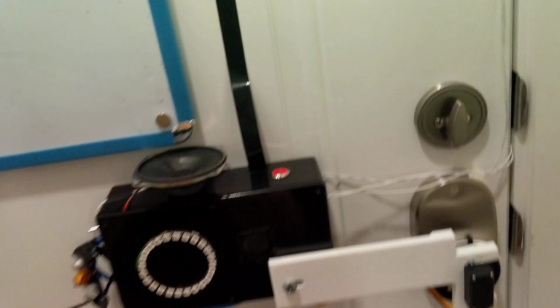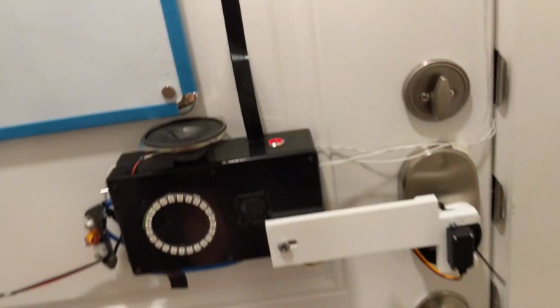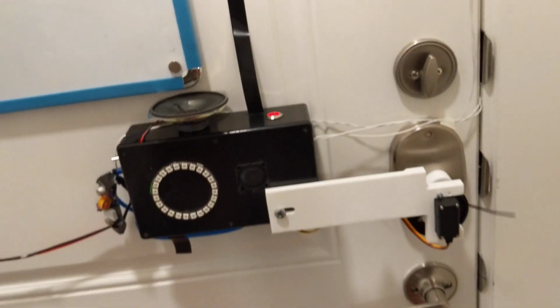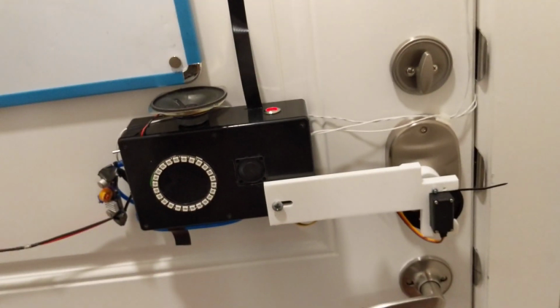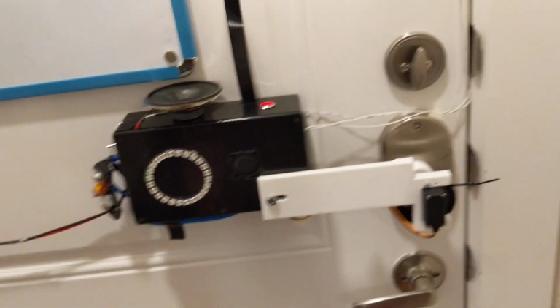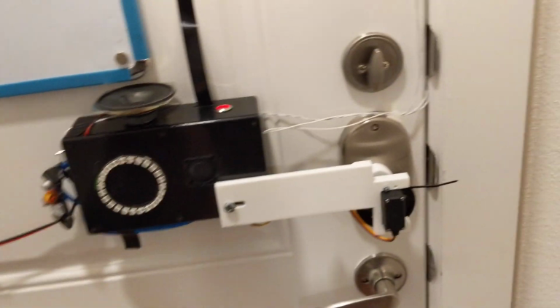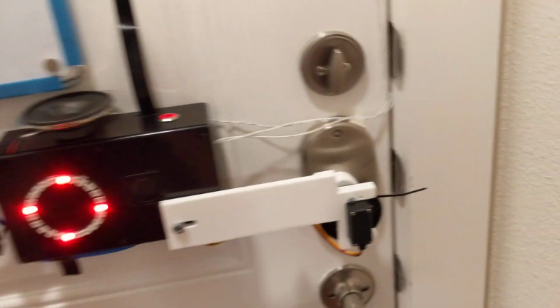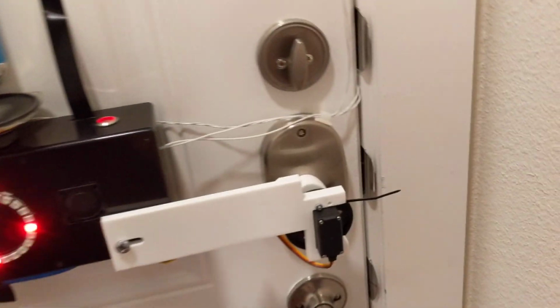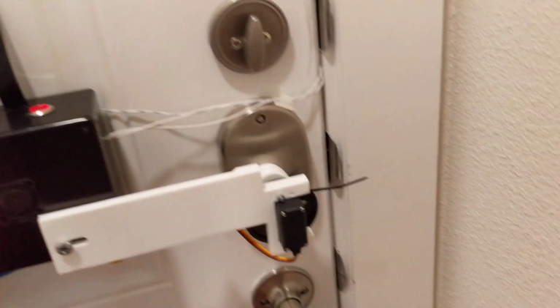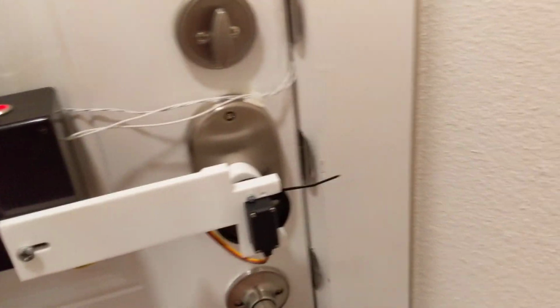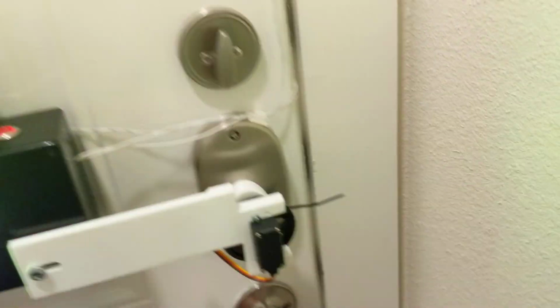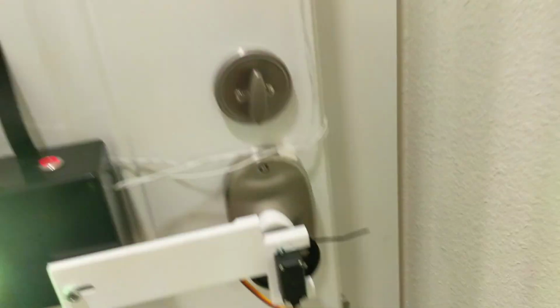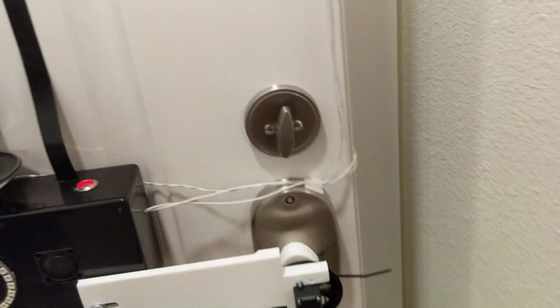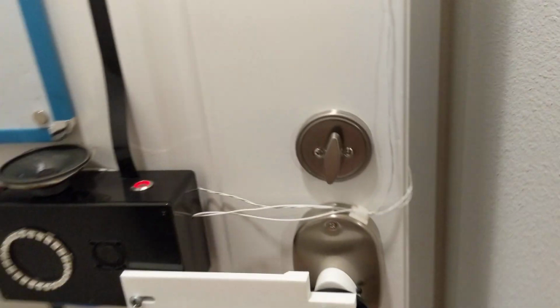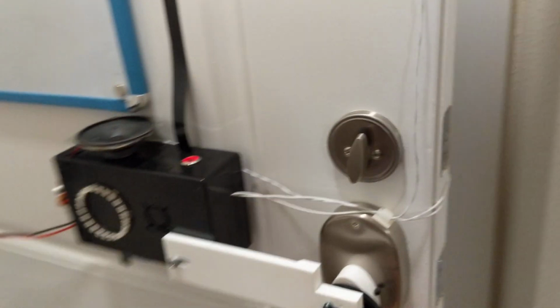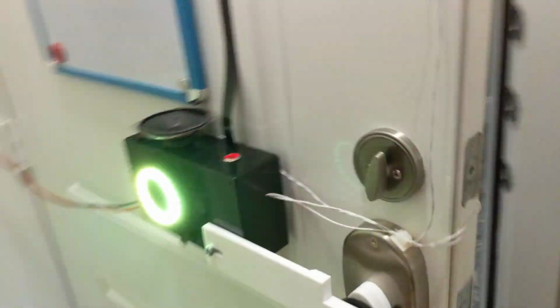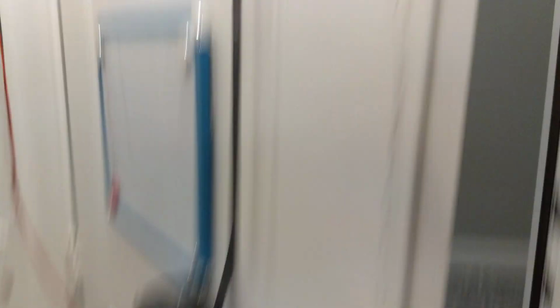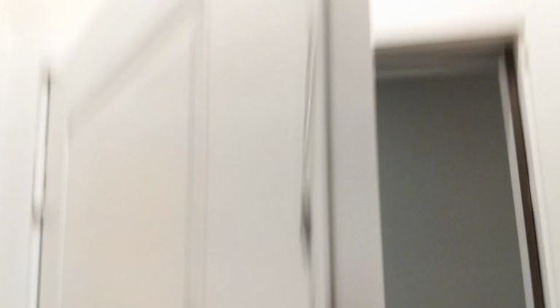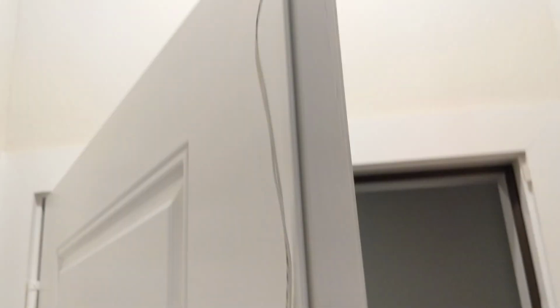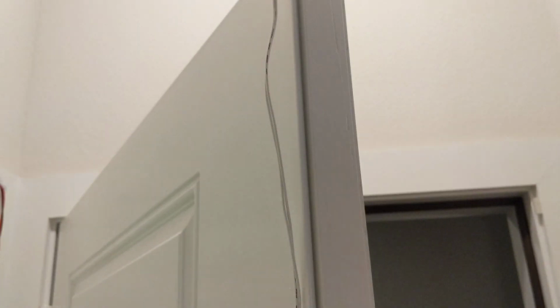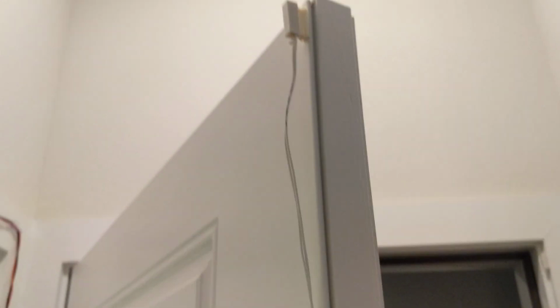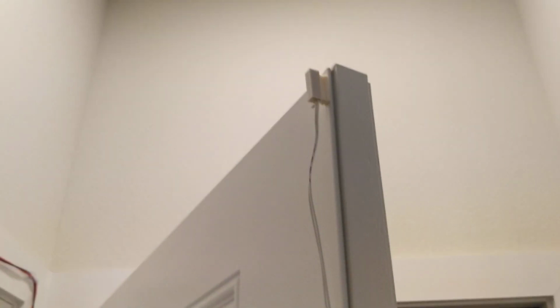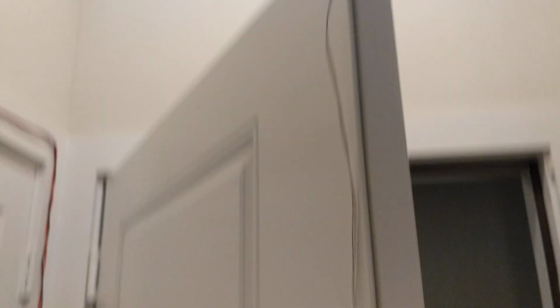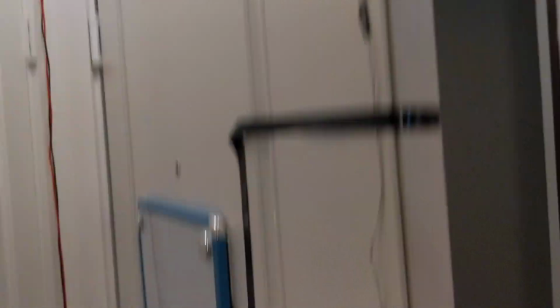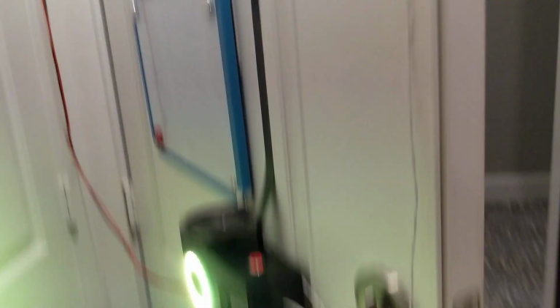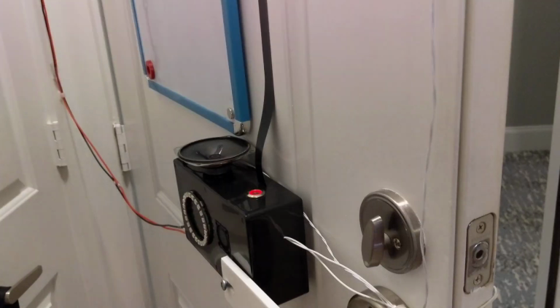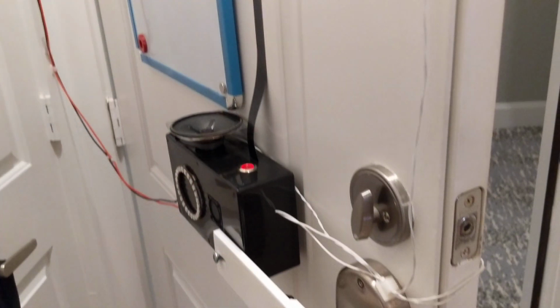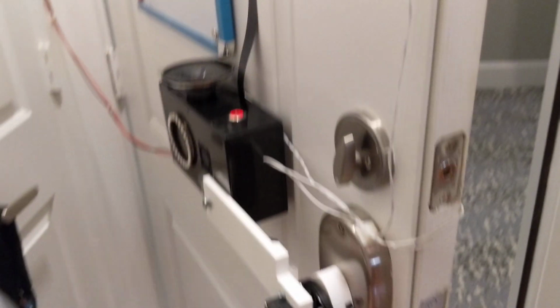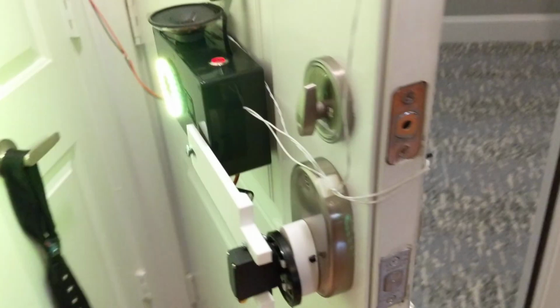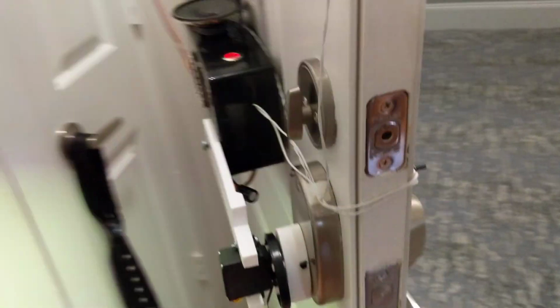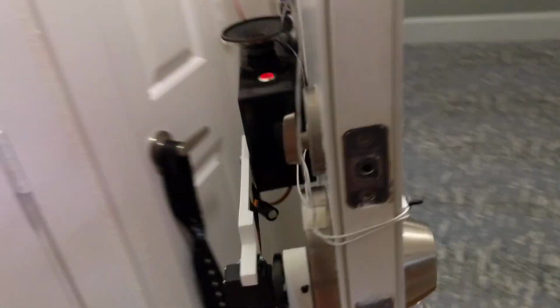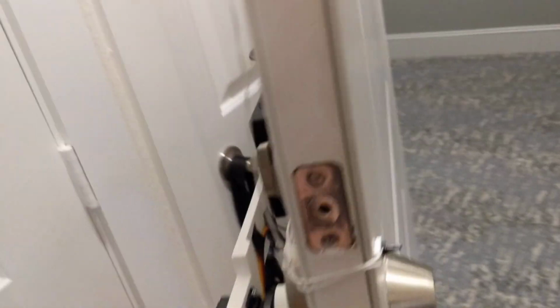Press this button to unlock the door. Open the door. It's got a magnetic sensor so it doesn't lock when it's open.